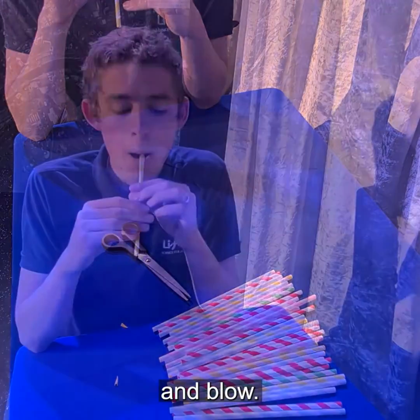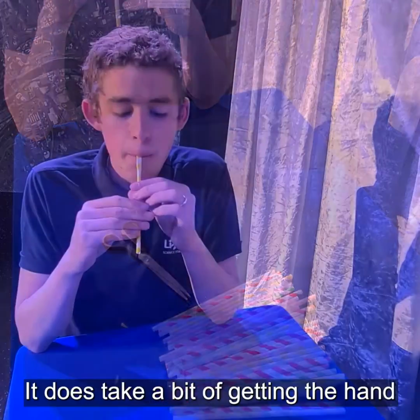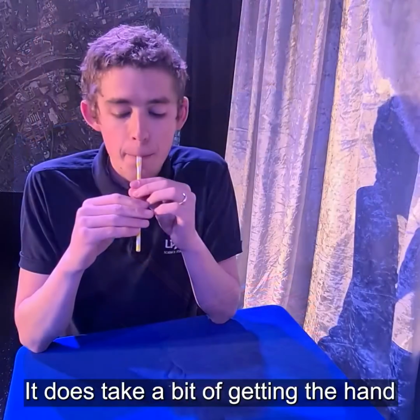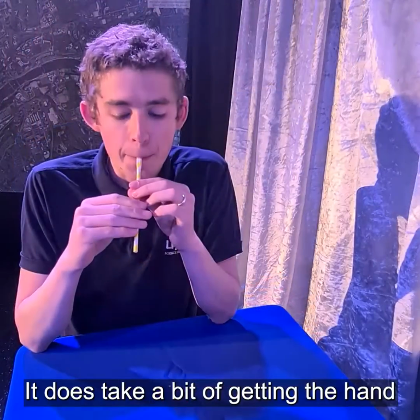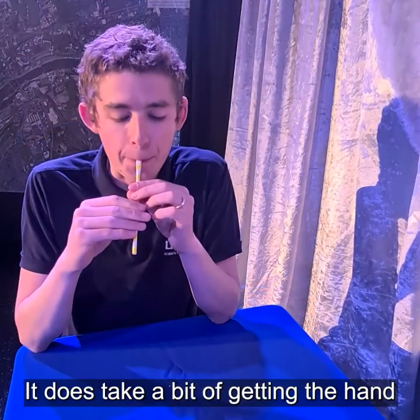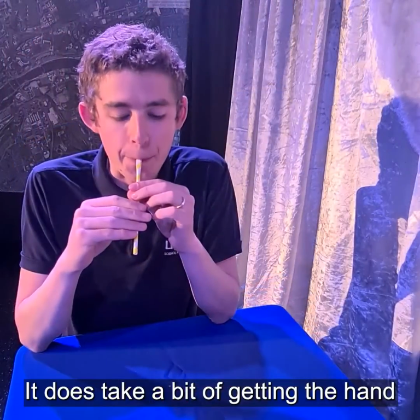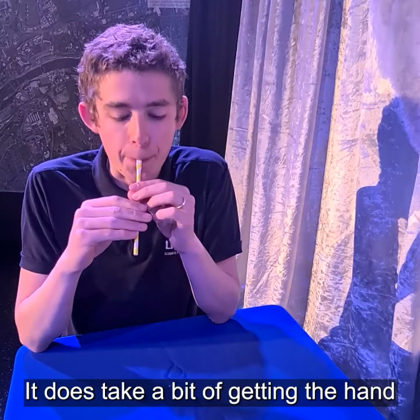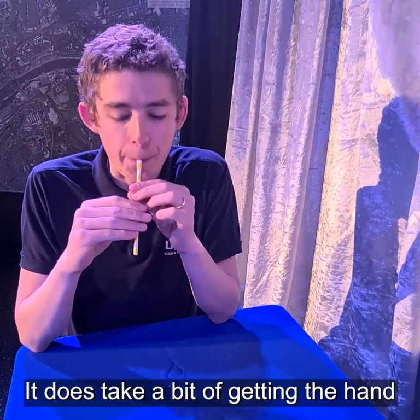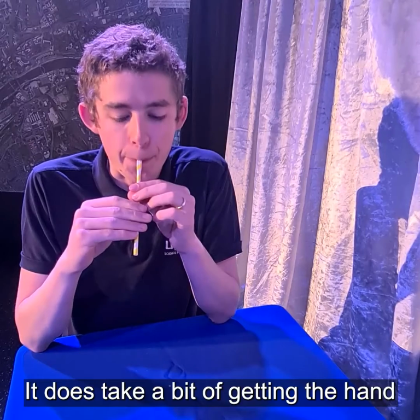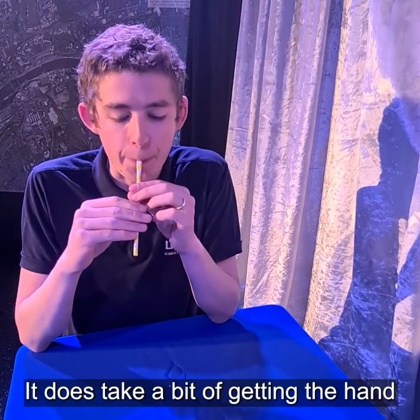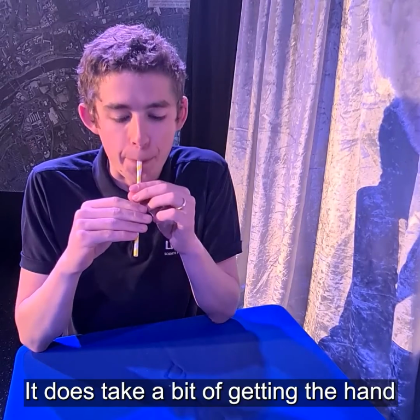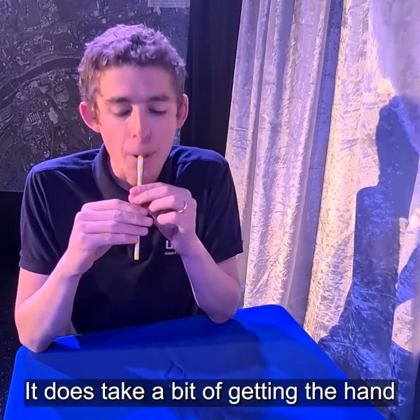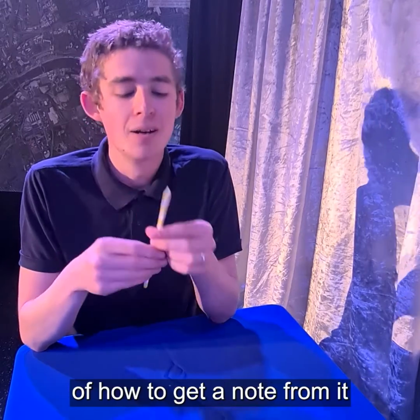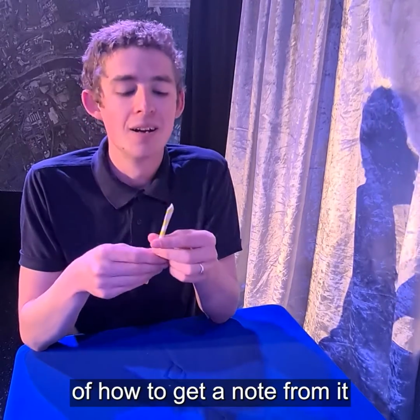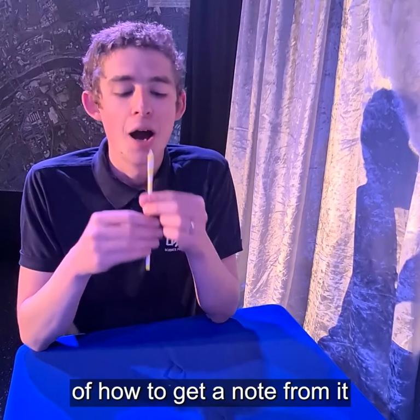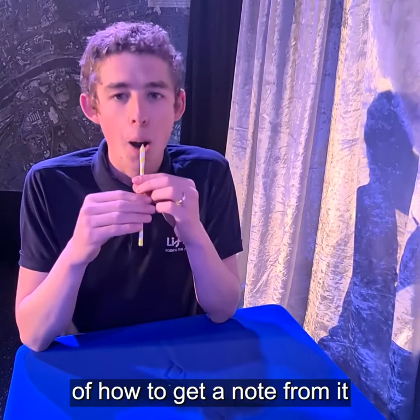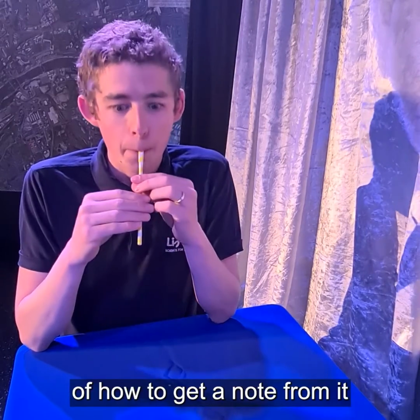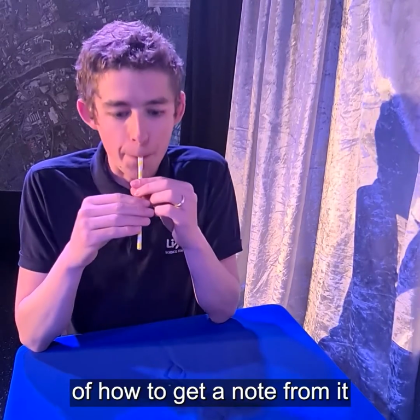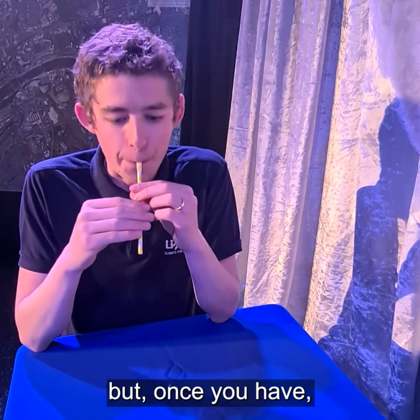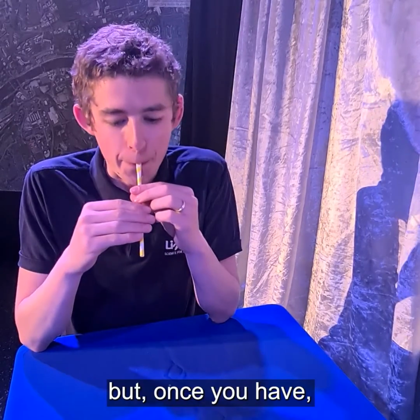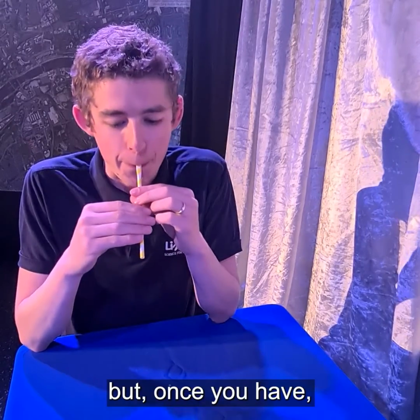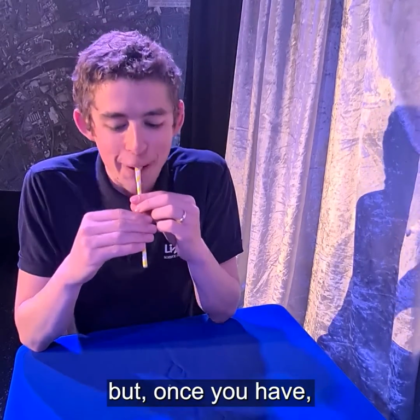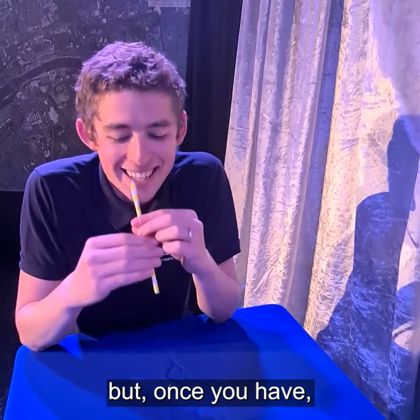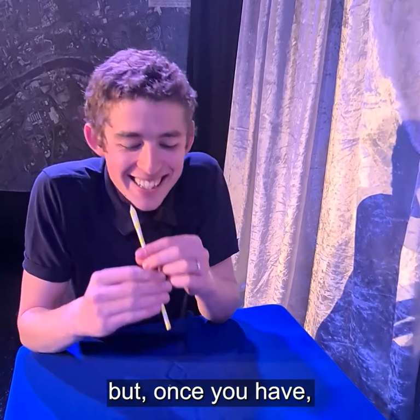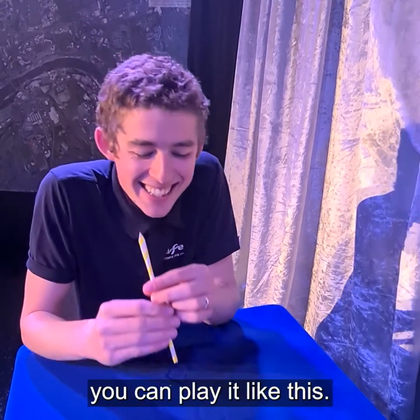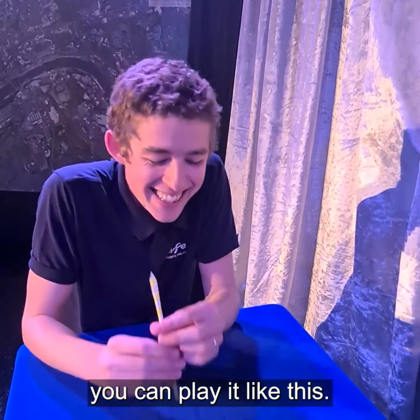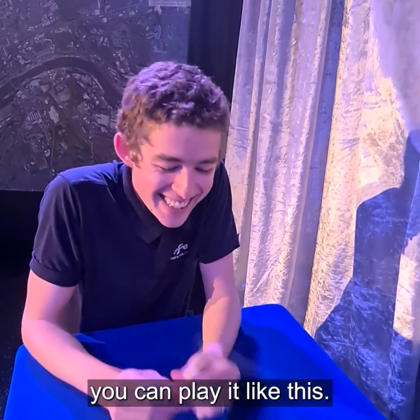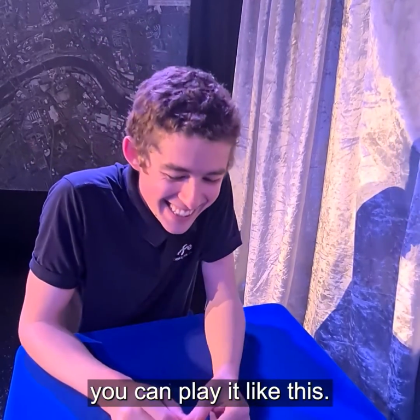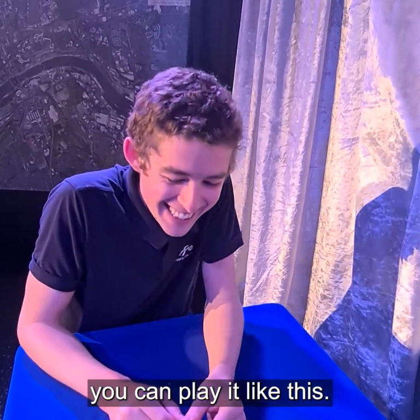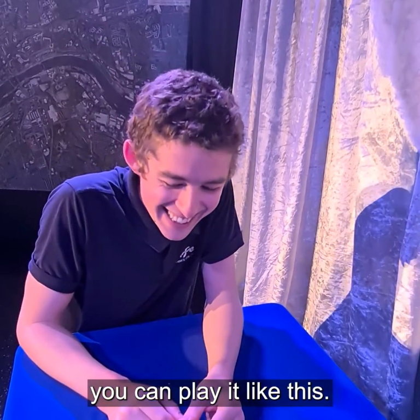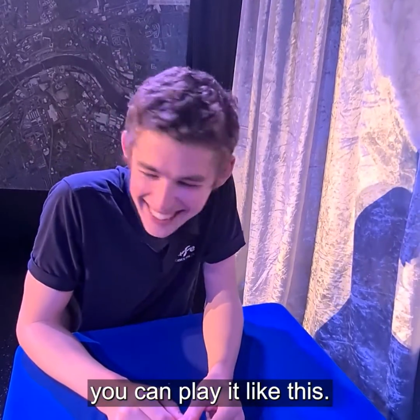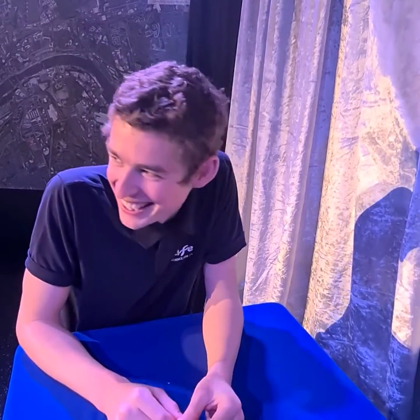It does take a bit of getting the hang of how to get a note from it, but once you have, you can play it like this.